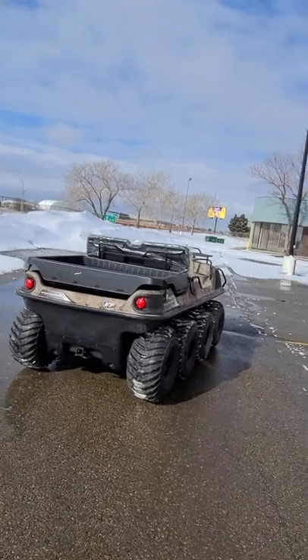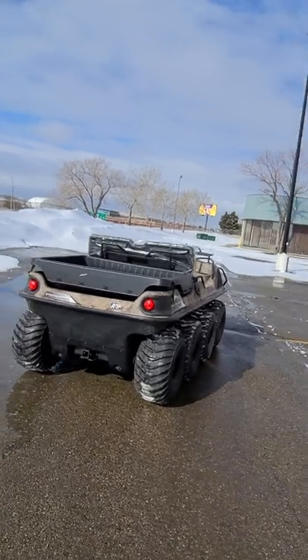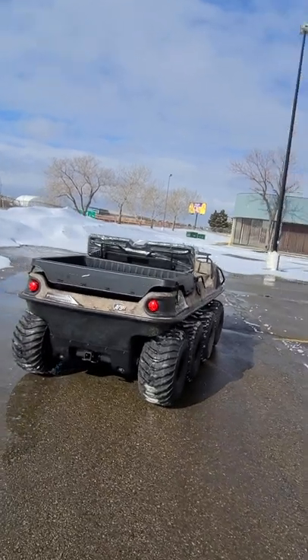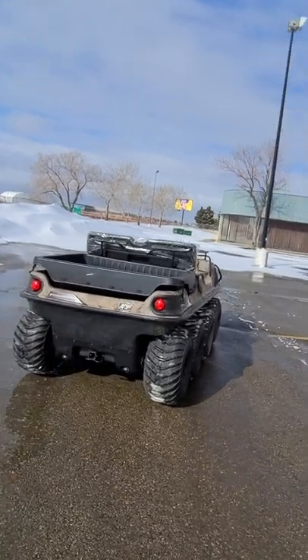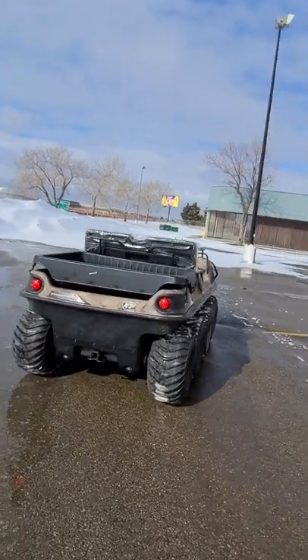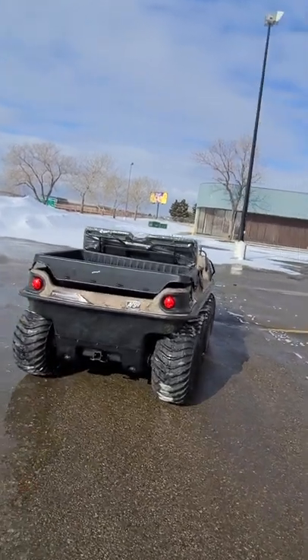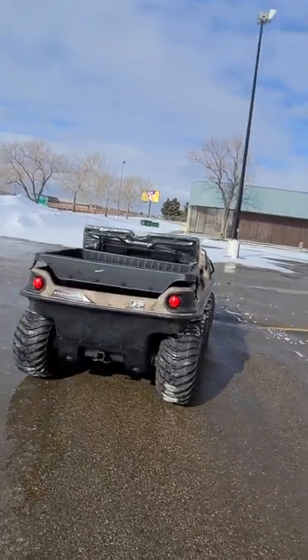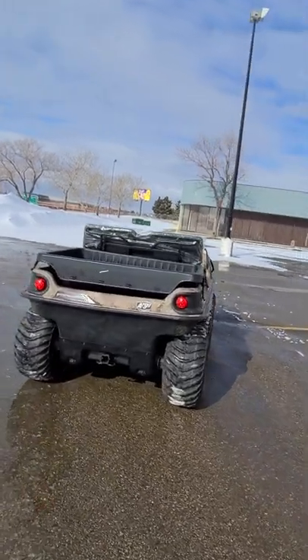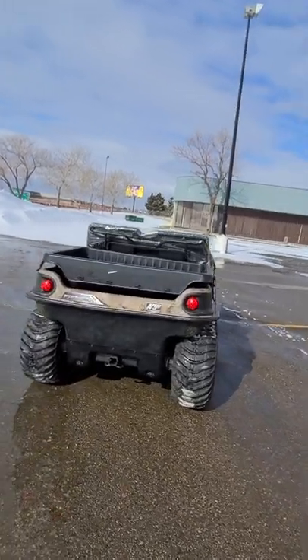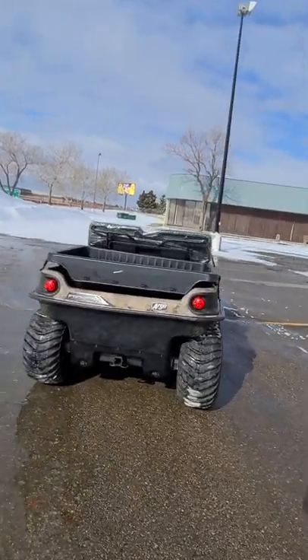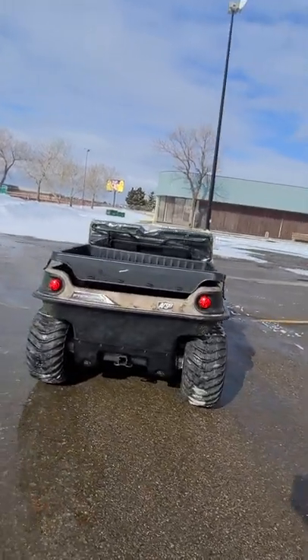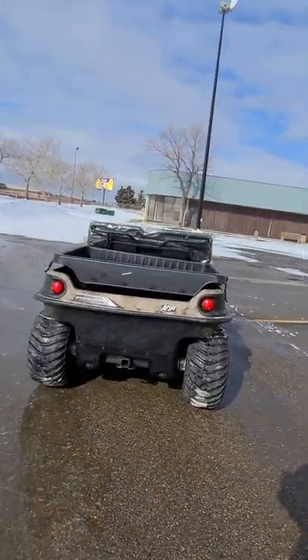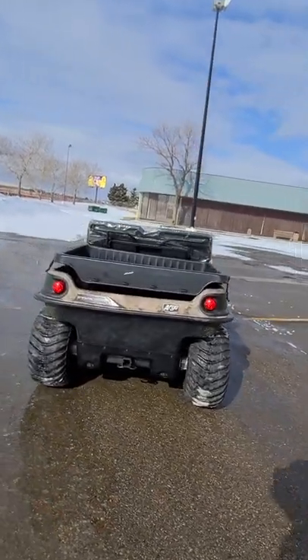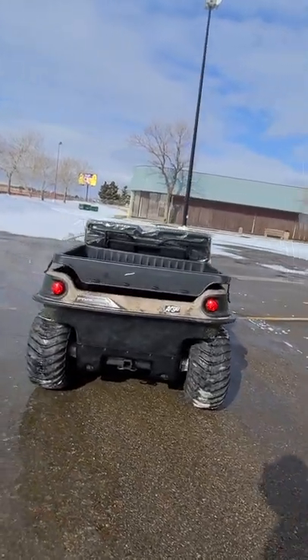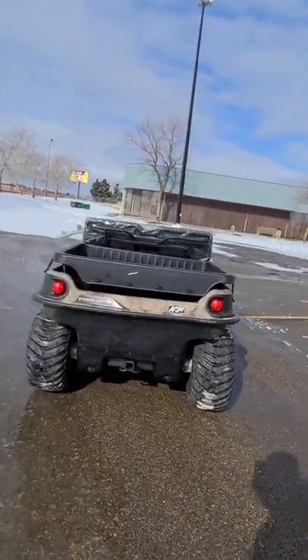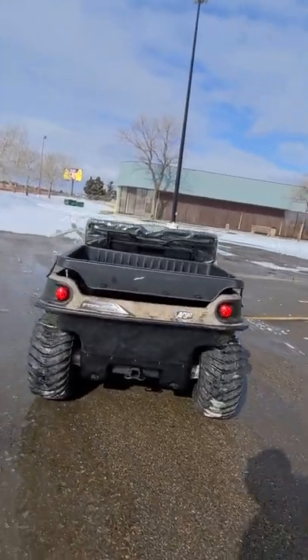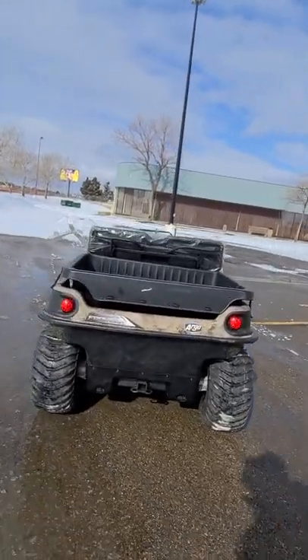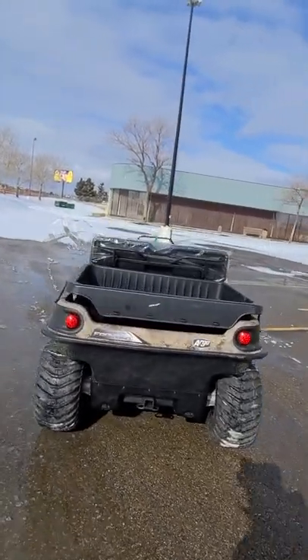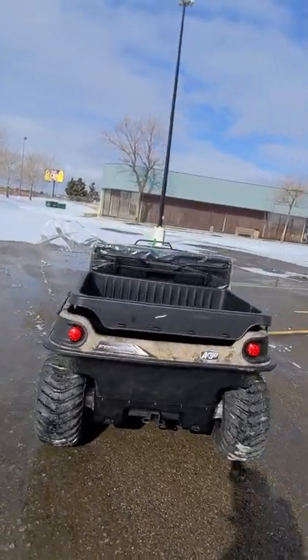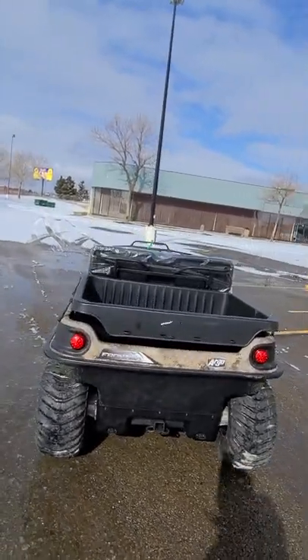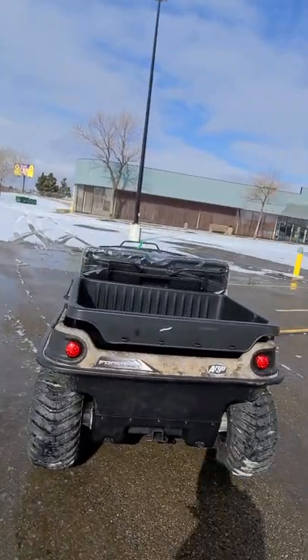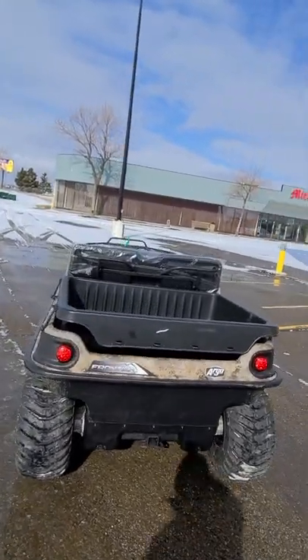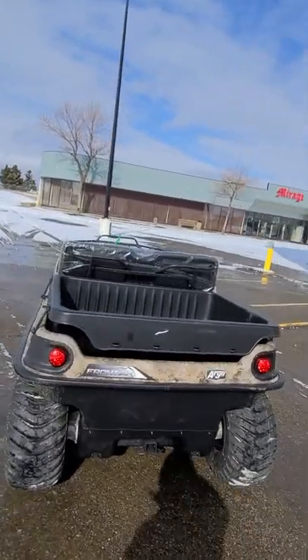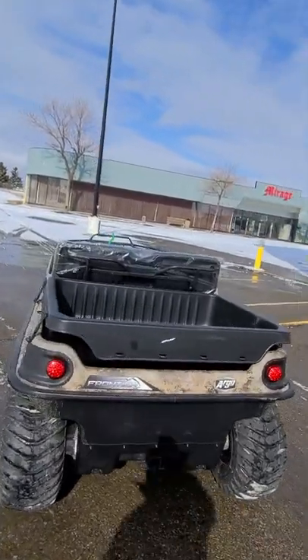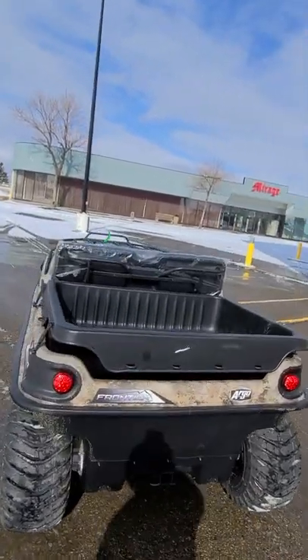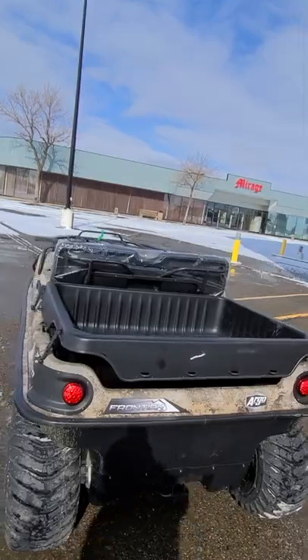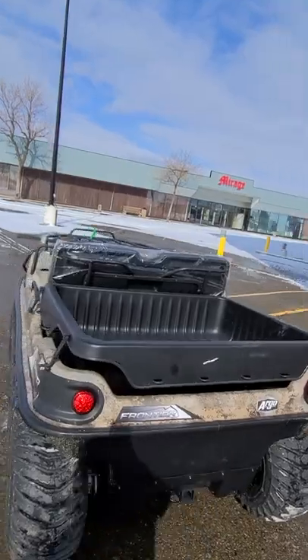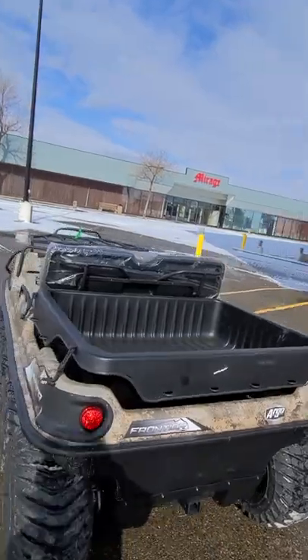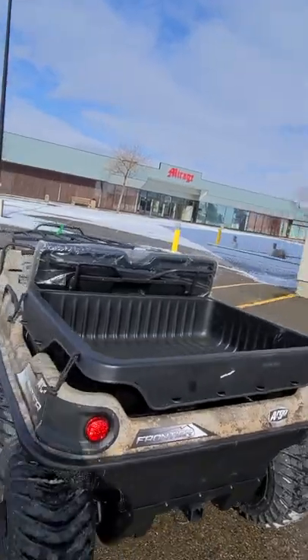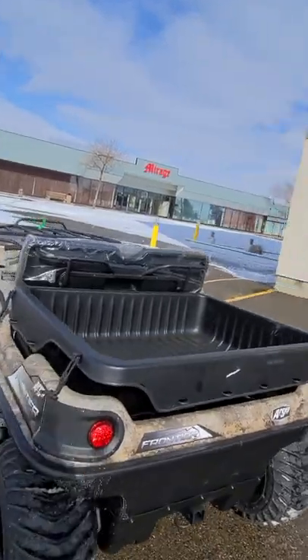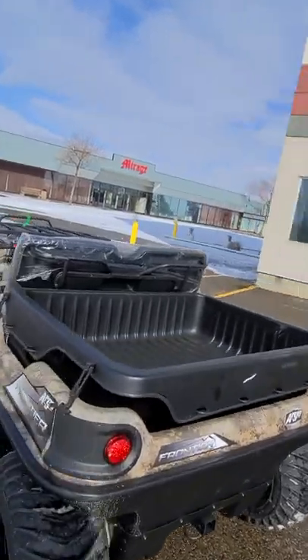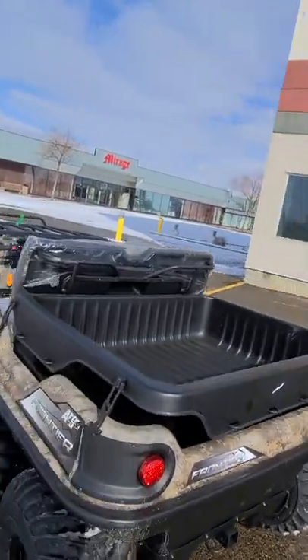You can see the 2-inch receiver down here in the back. Removable box here so you can service everything underneath.